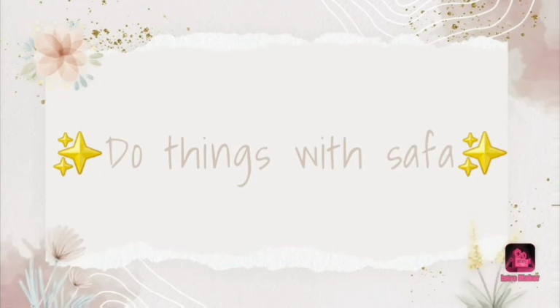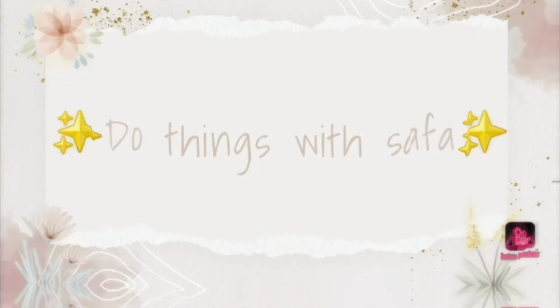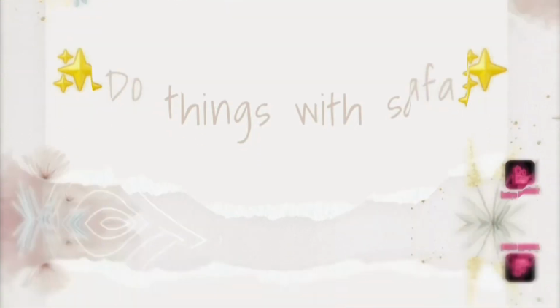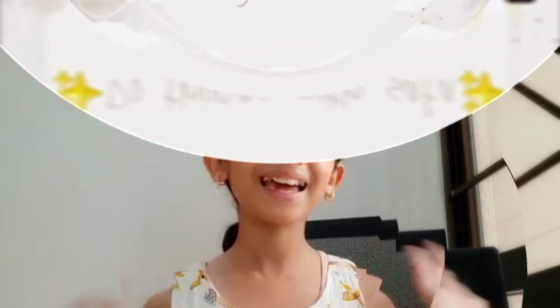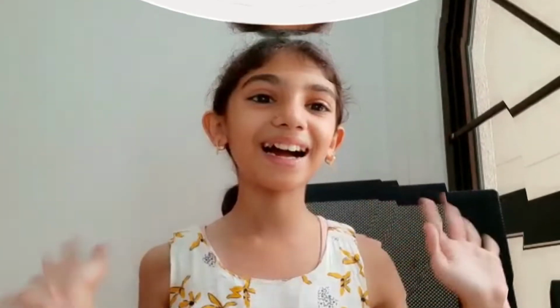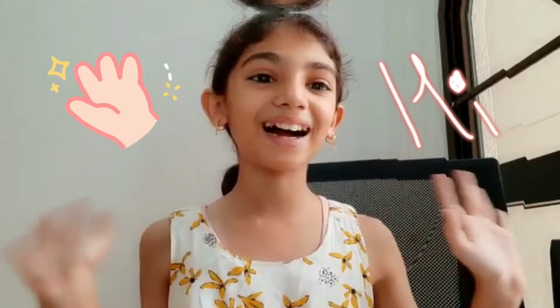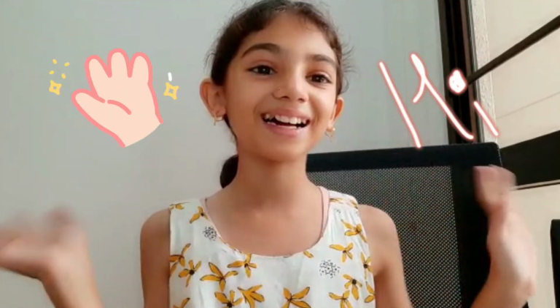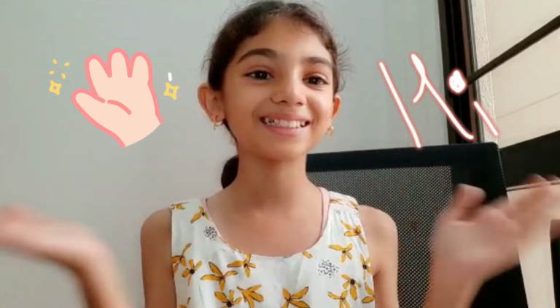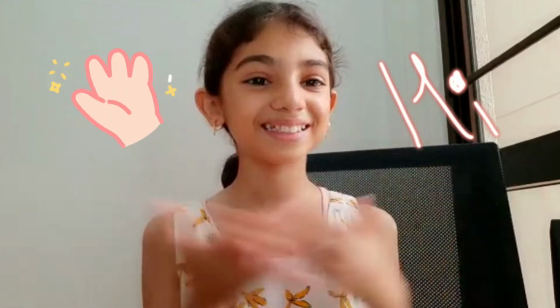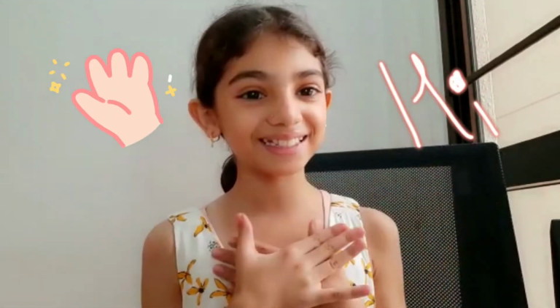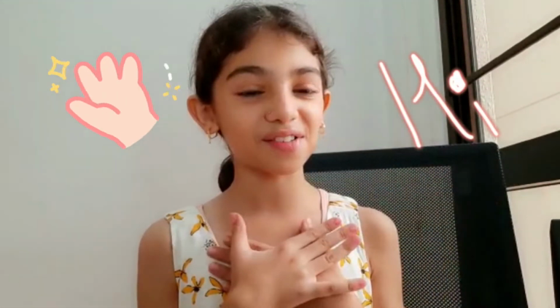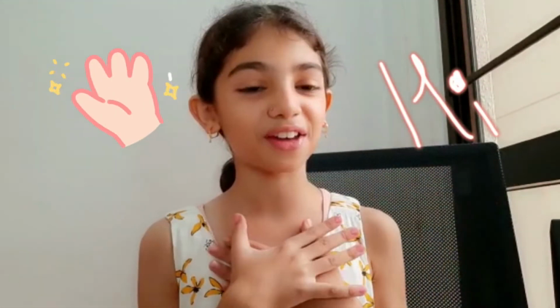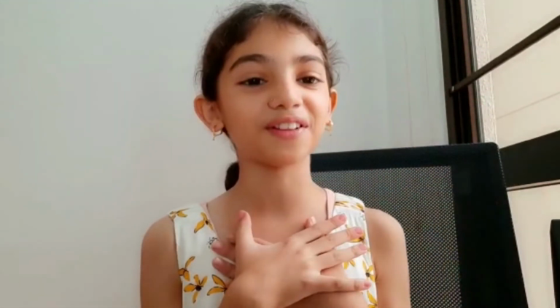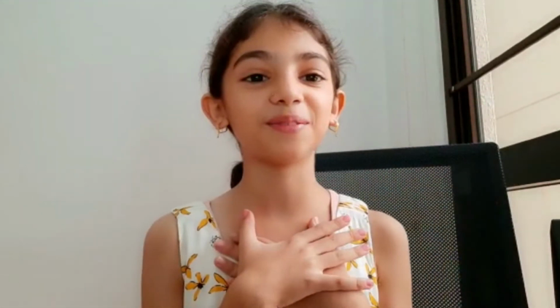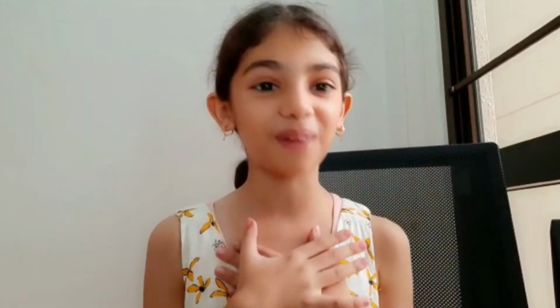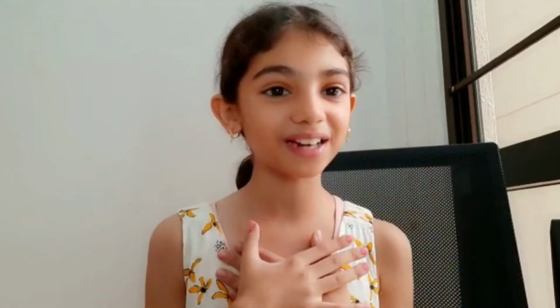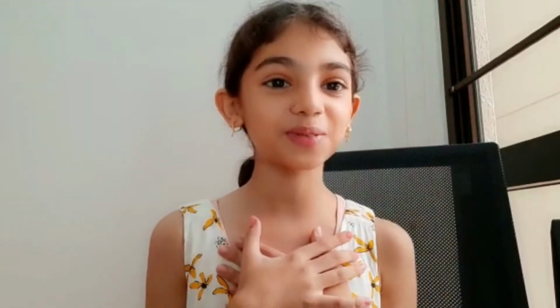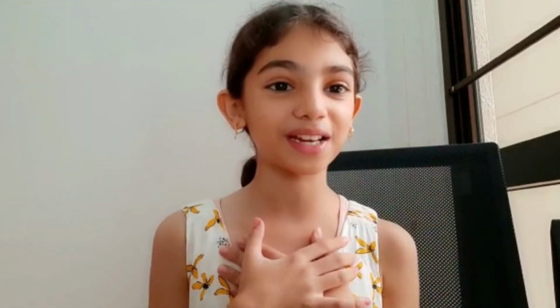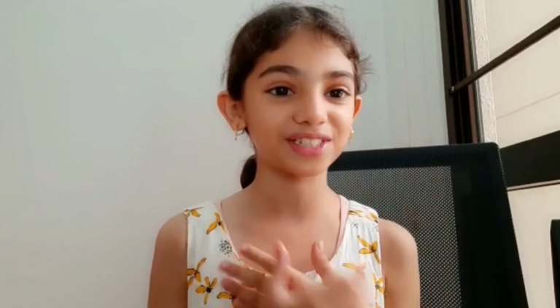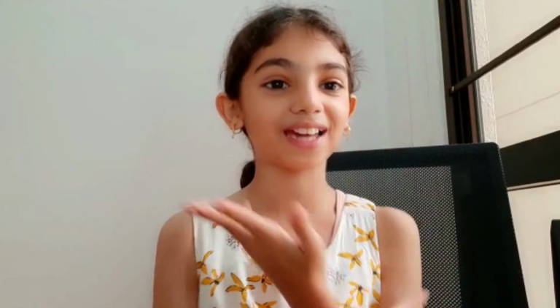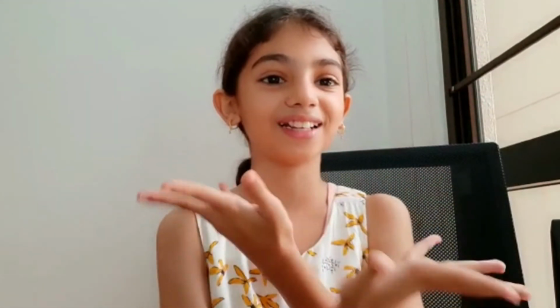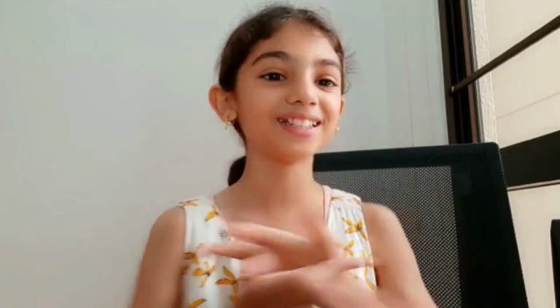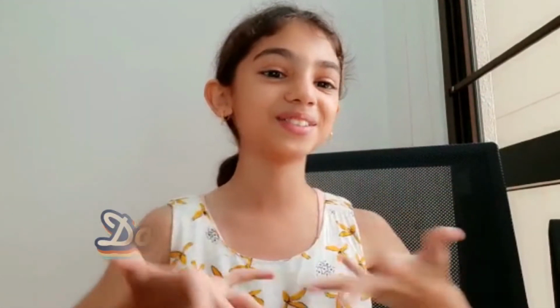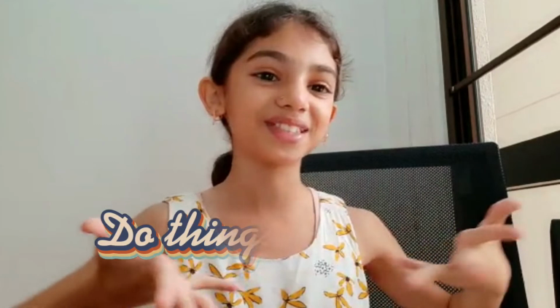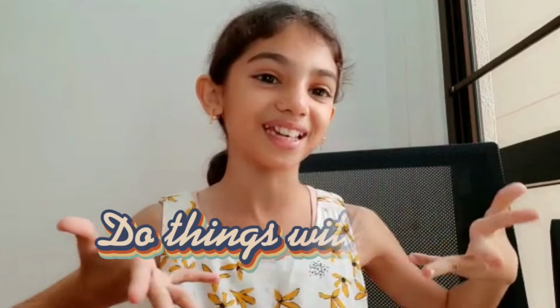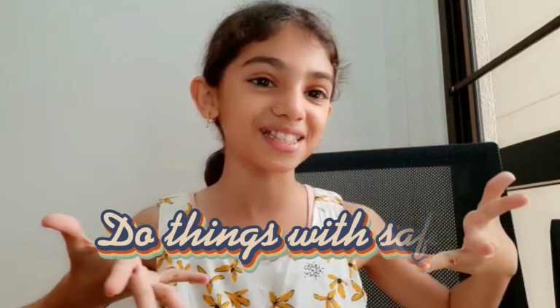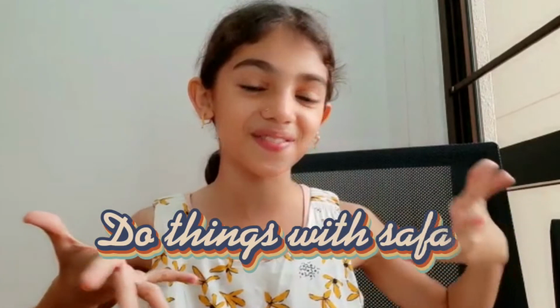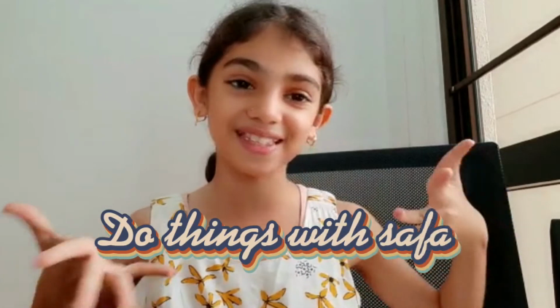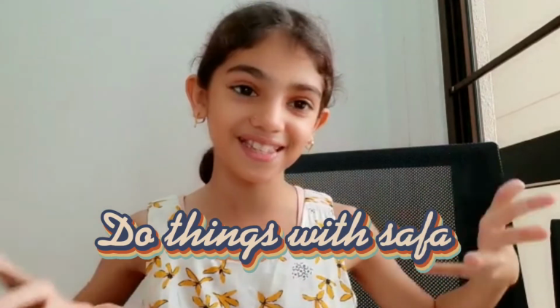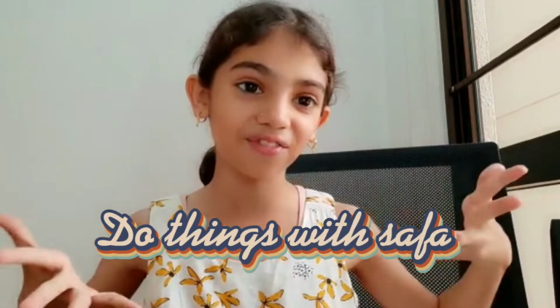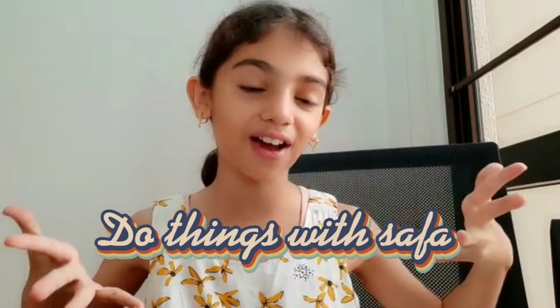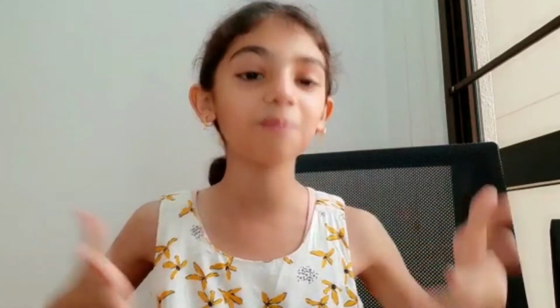Hey guys, this is Safa and welcome back to my channel, Do Things with Safa.